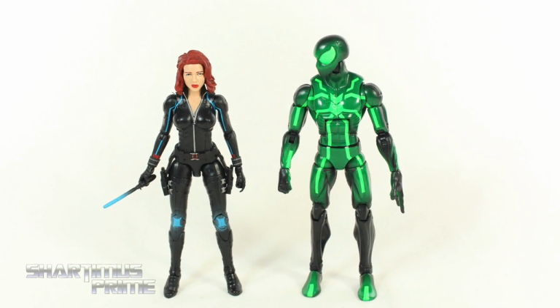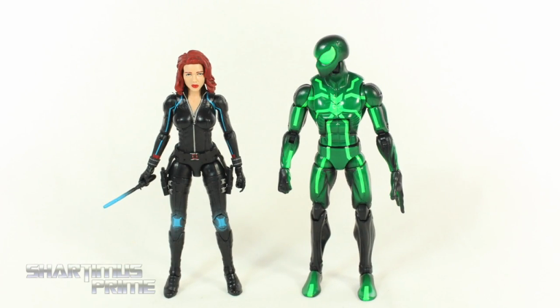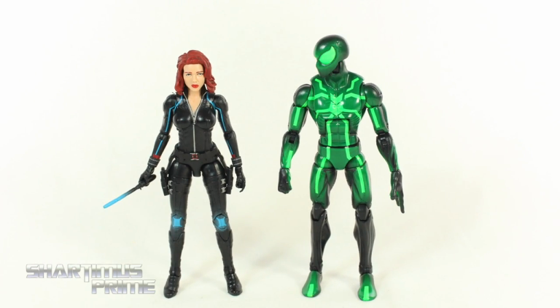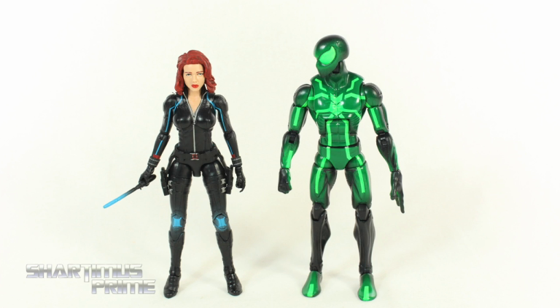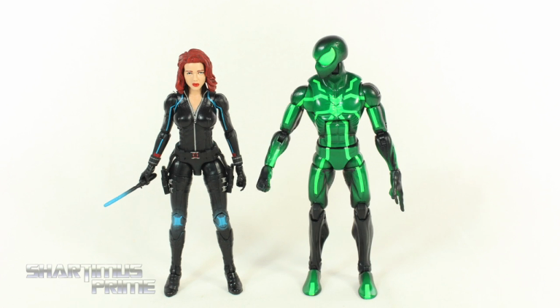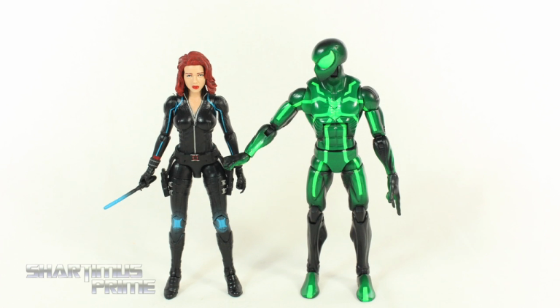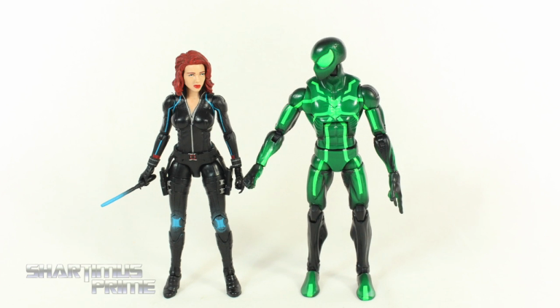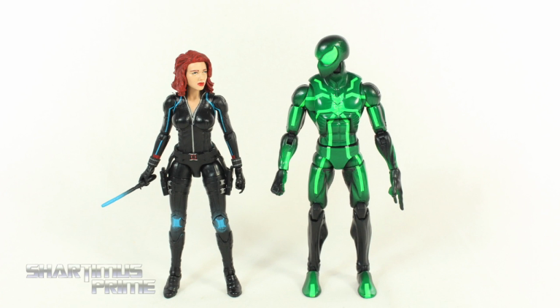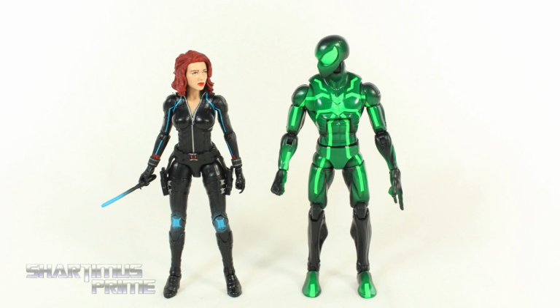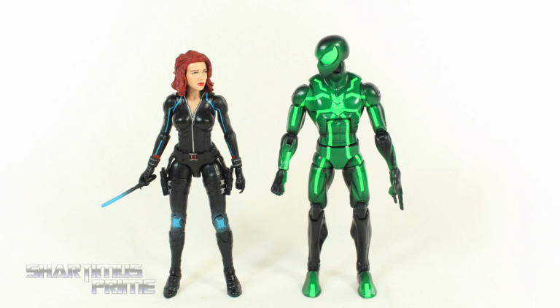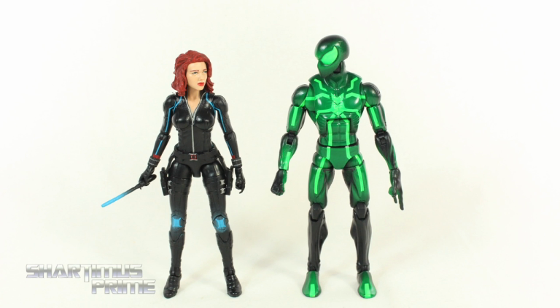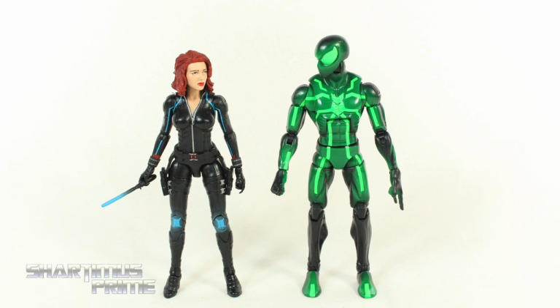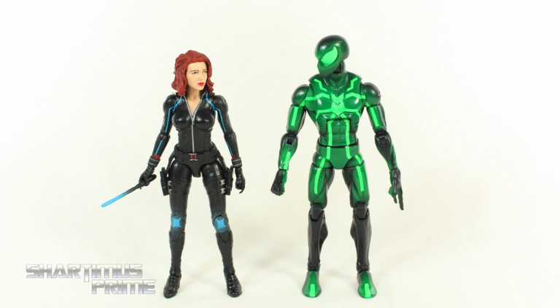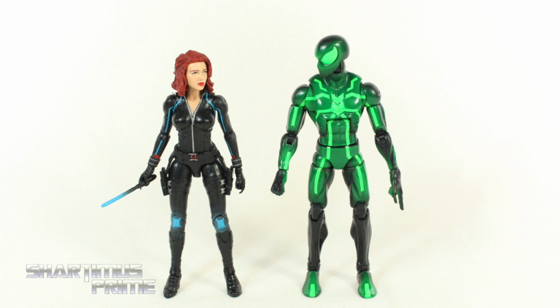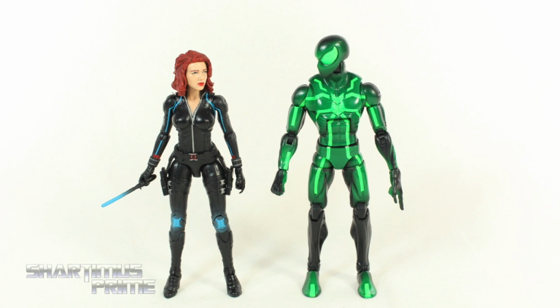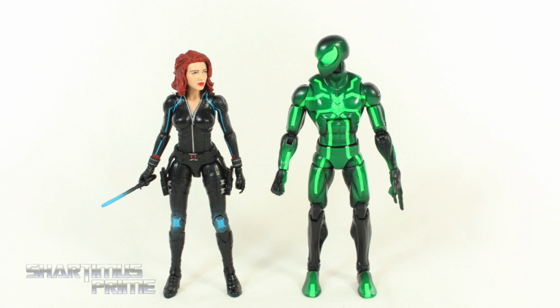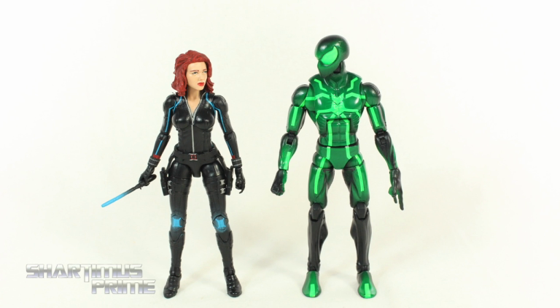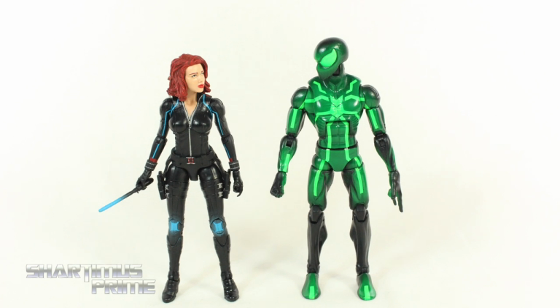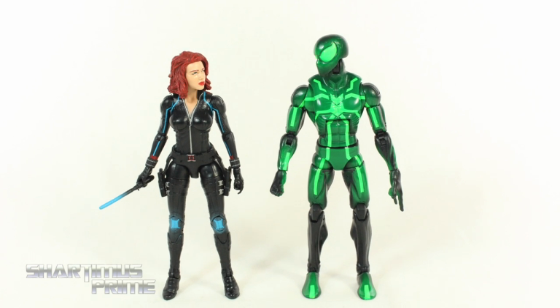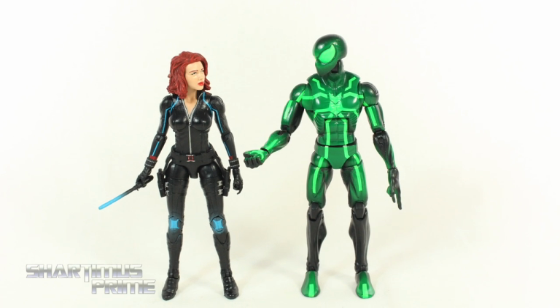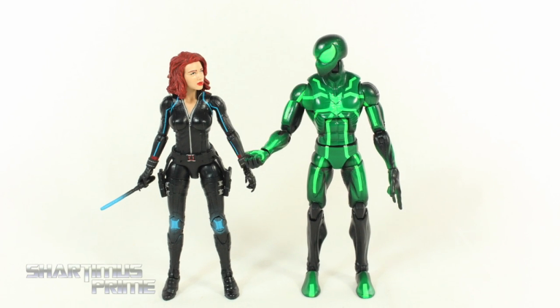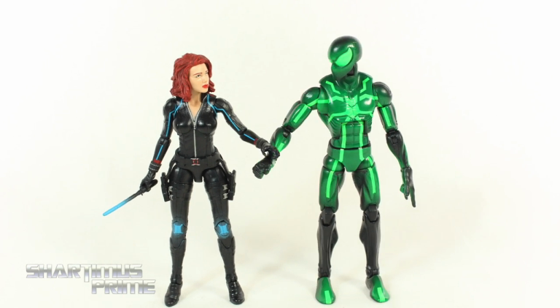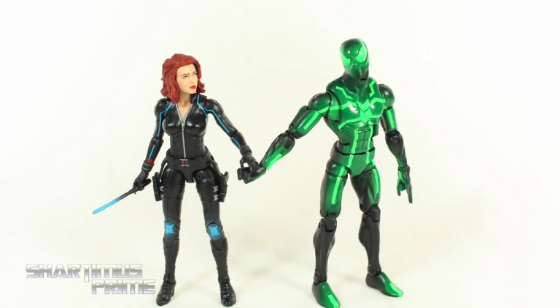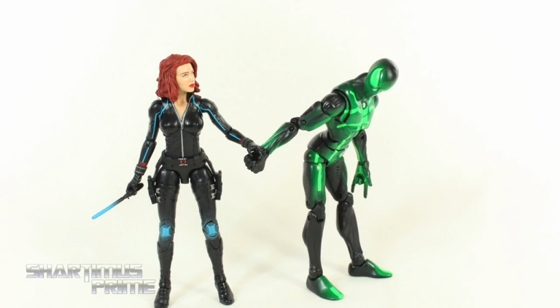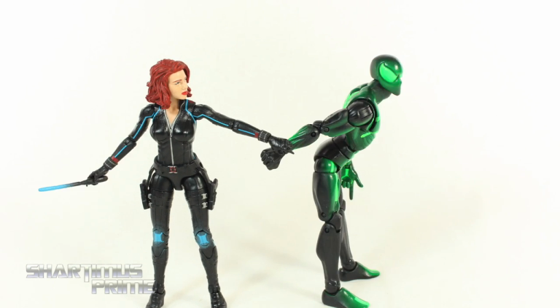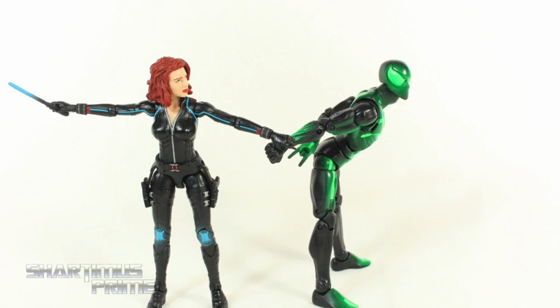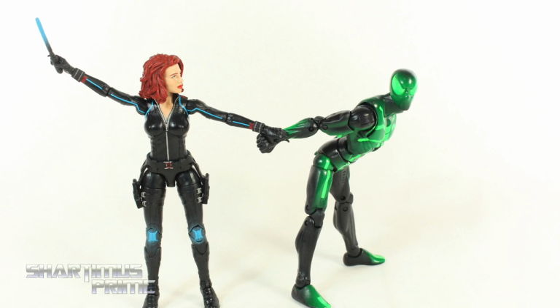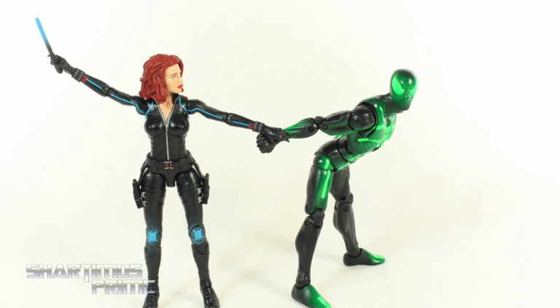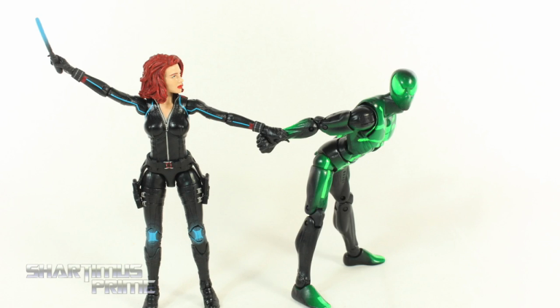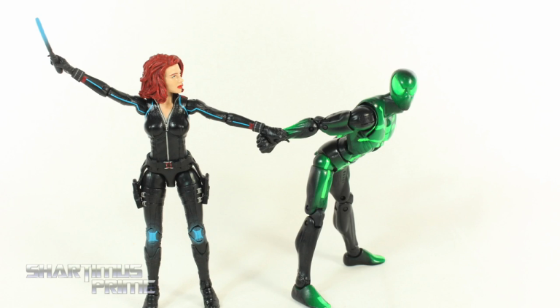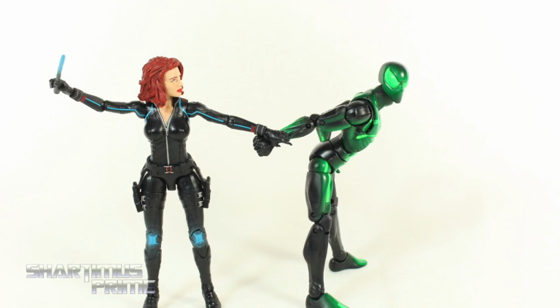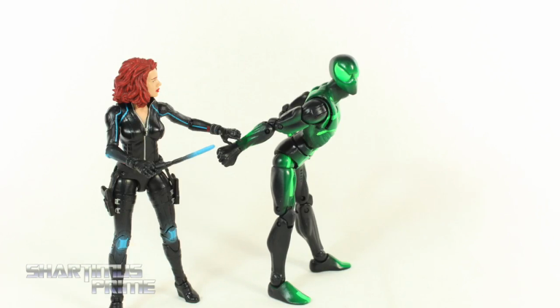Hey, so what's with those baton things, huh? What, when Hulk's not around, get a little lonely? Ow! Ow! Oh no!